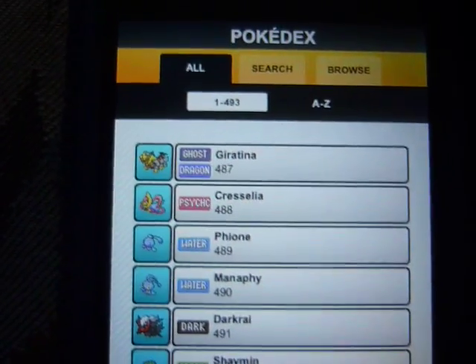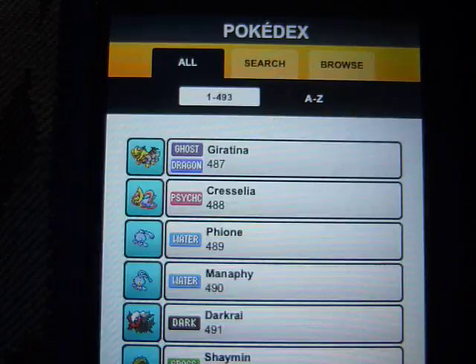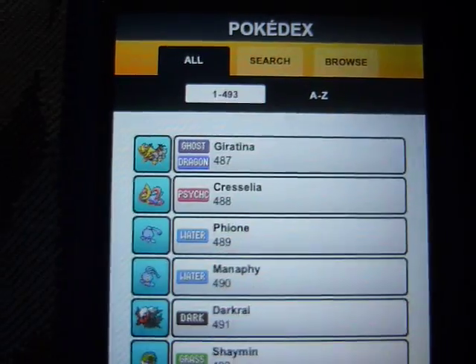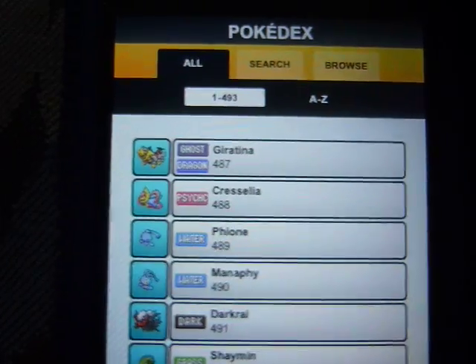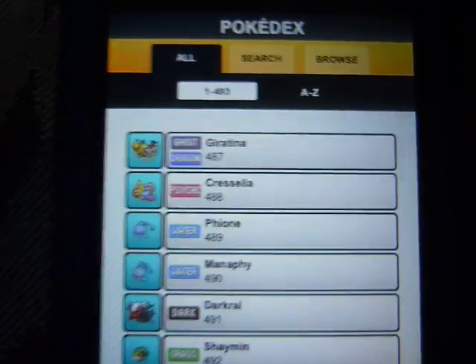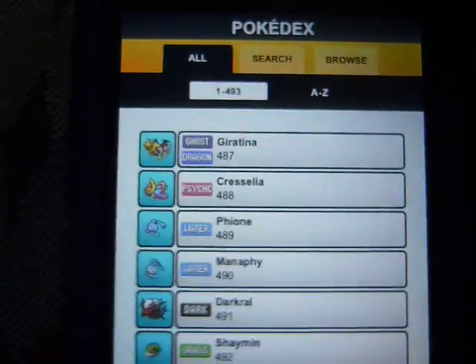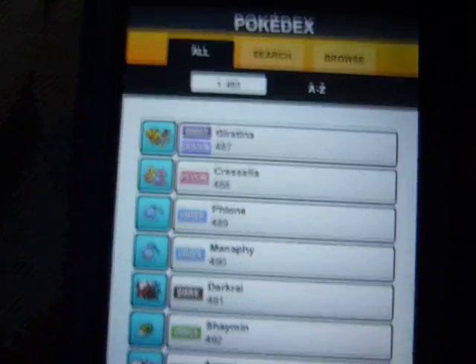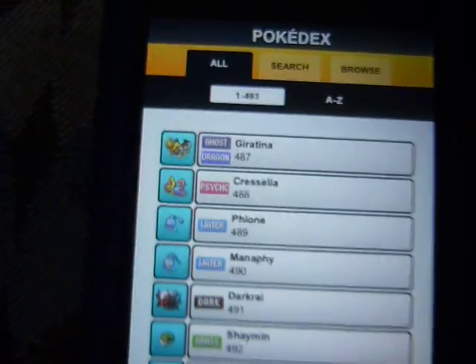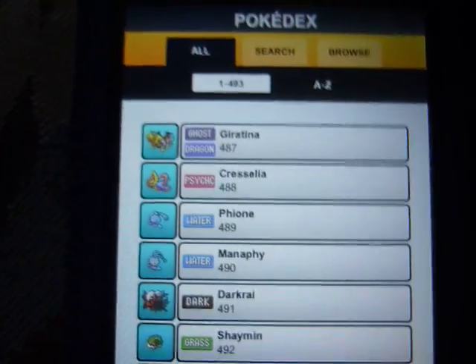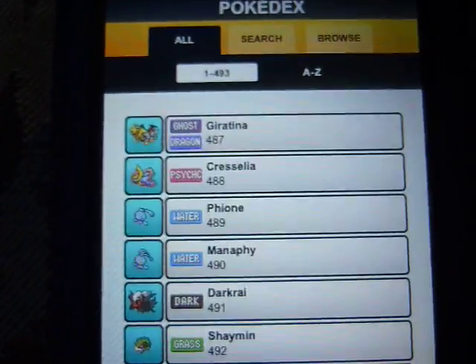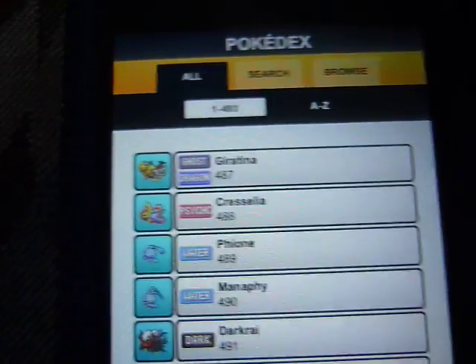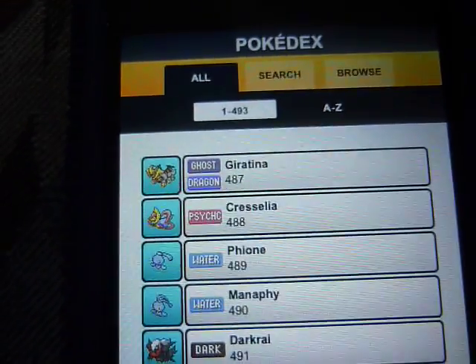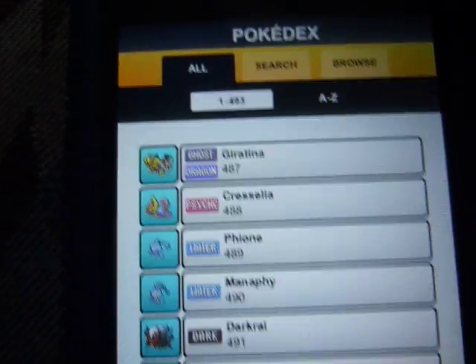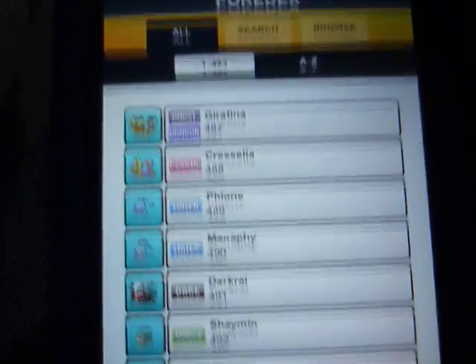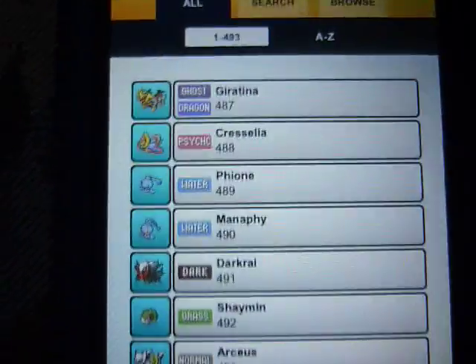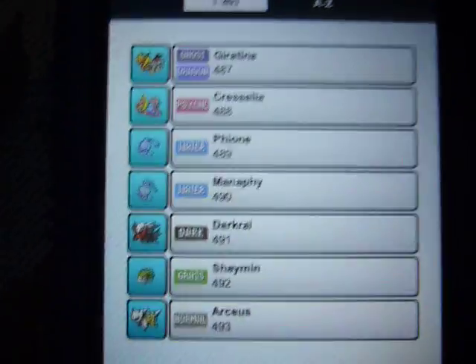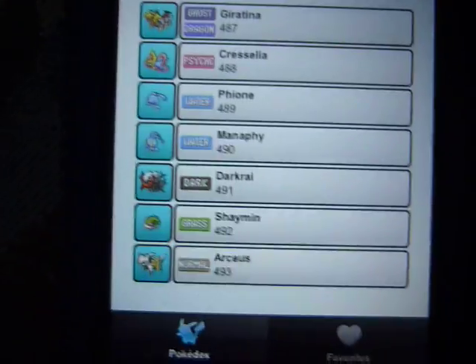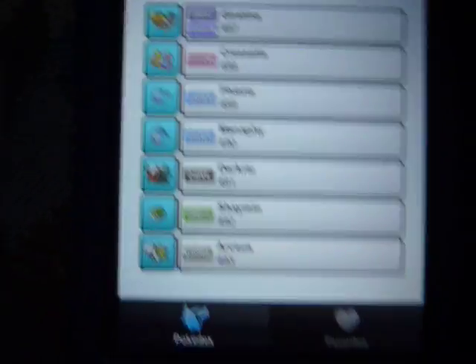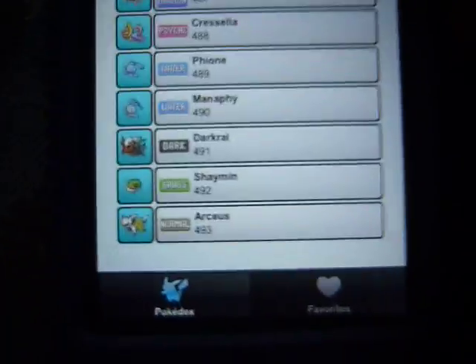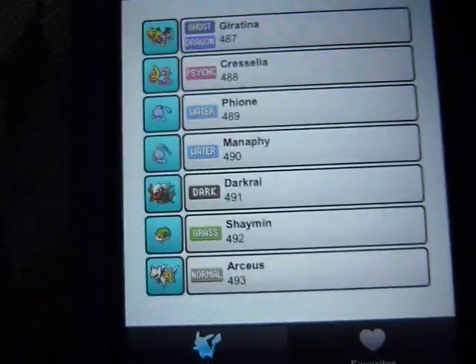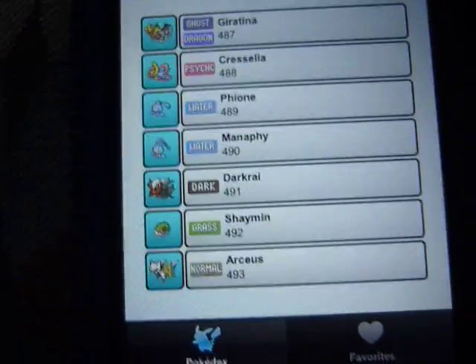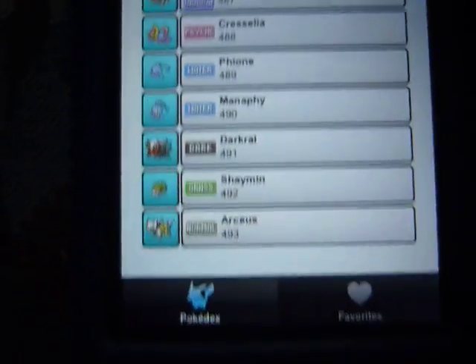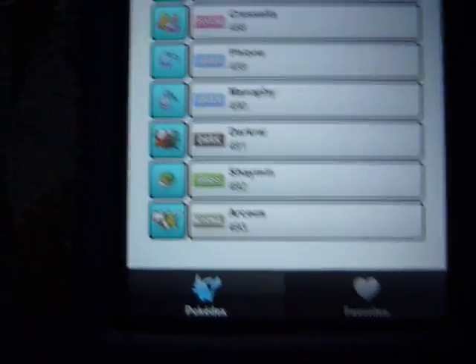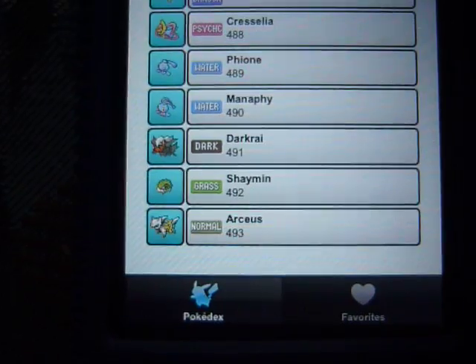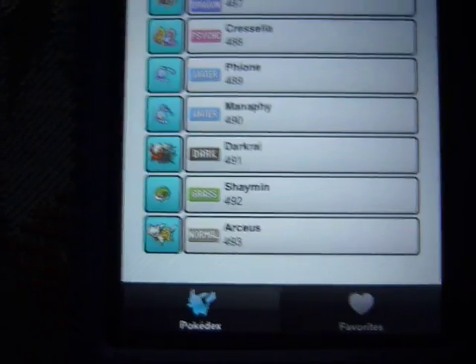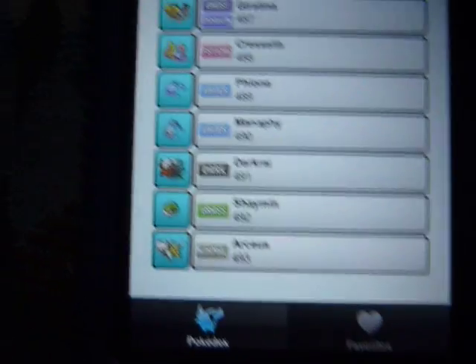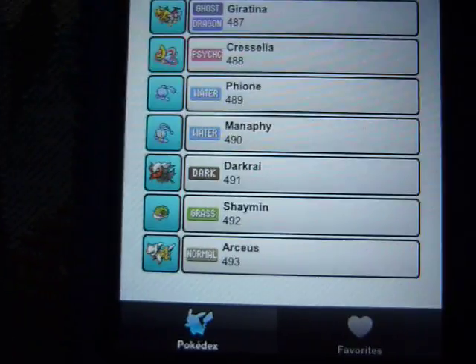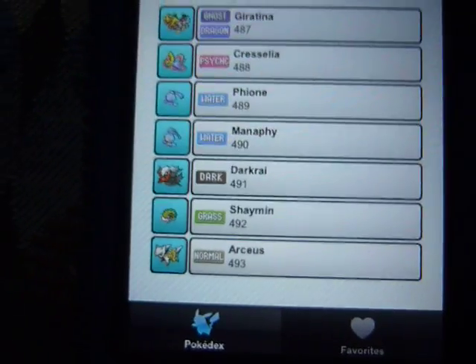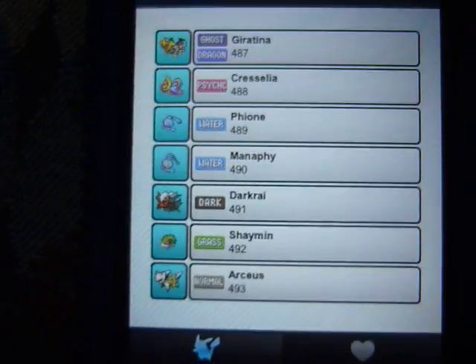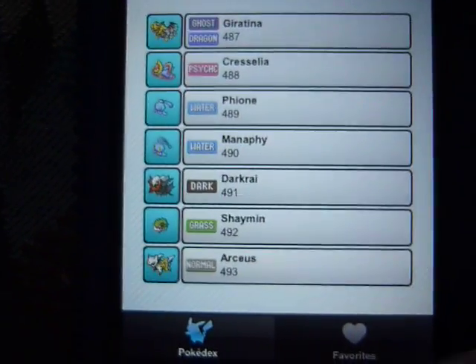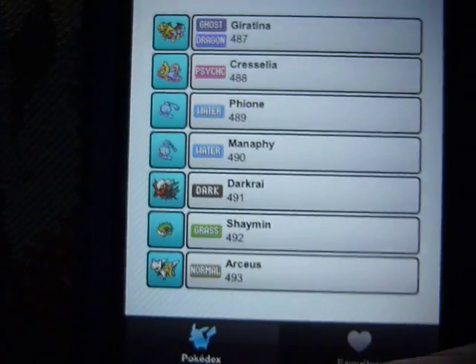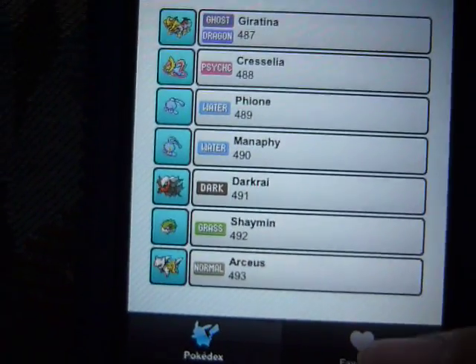In the main menu when you bring it up, you have Pokédex and favorites.